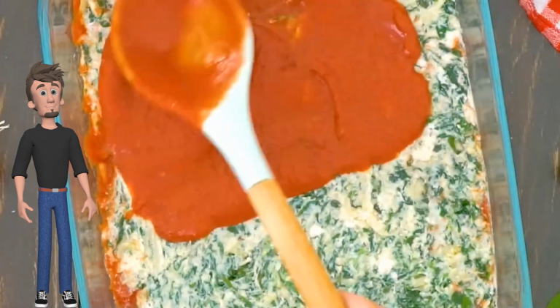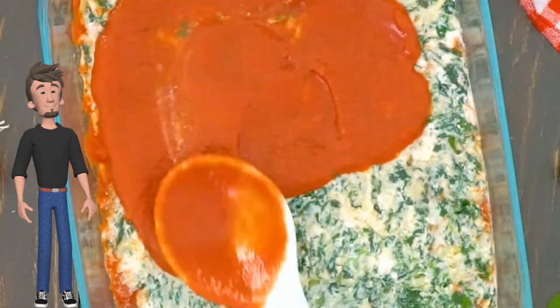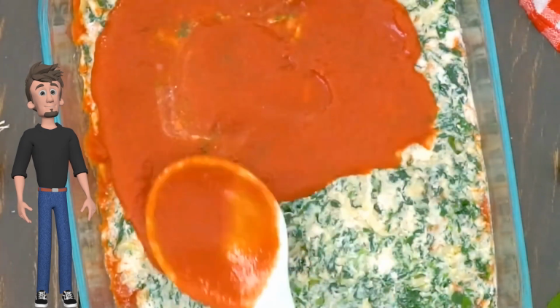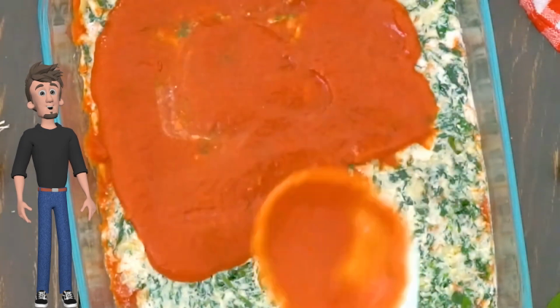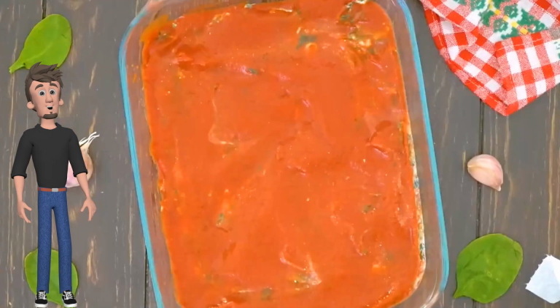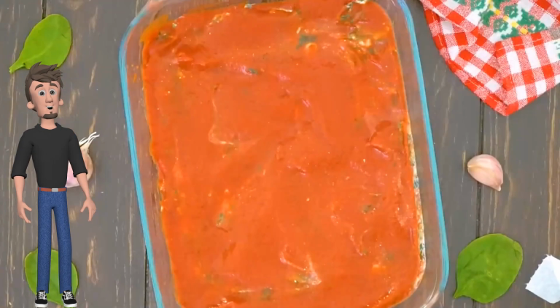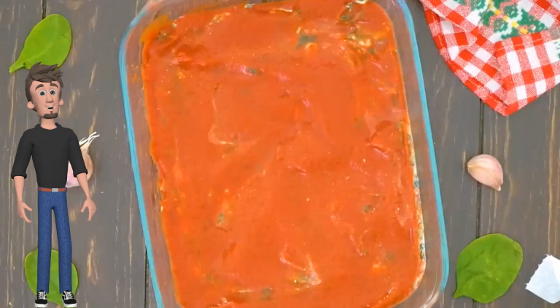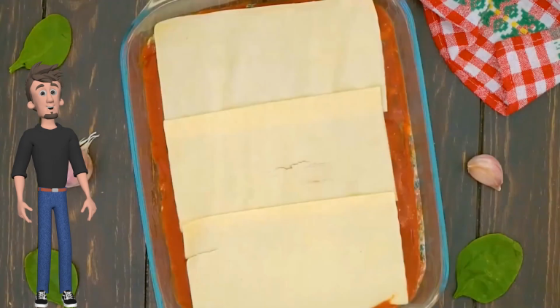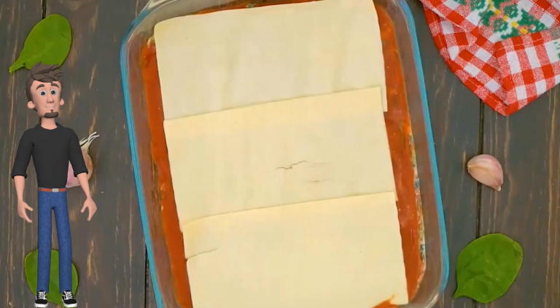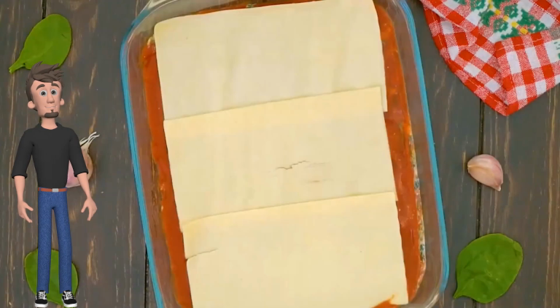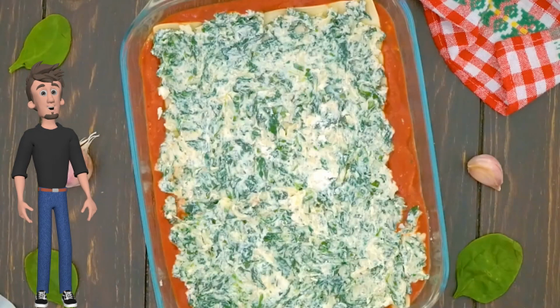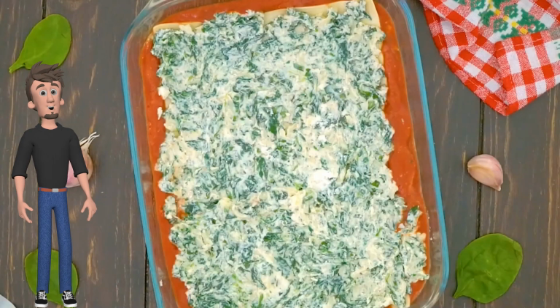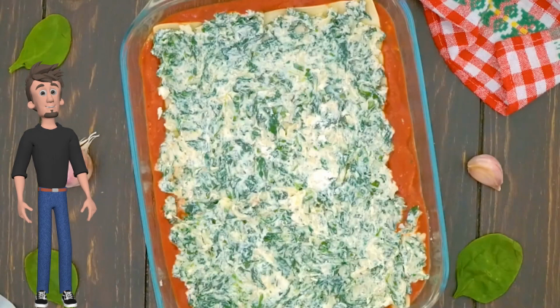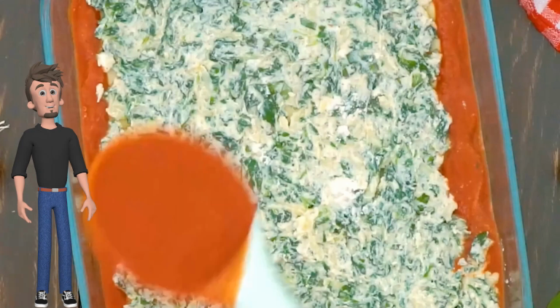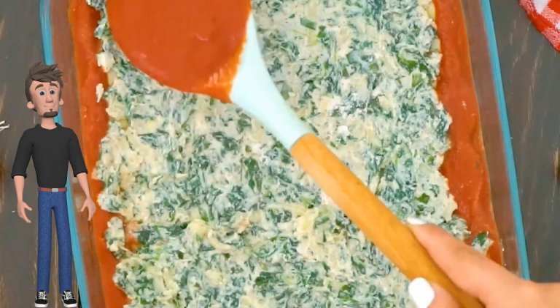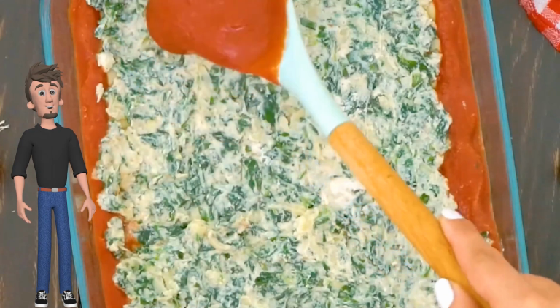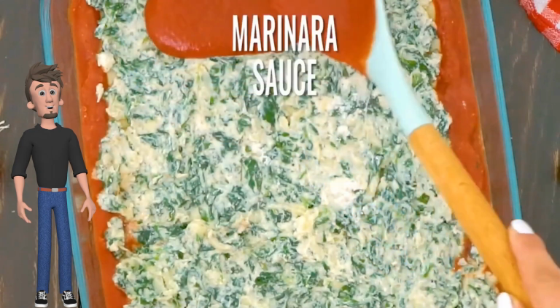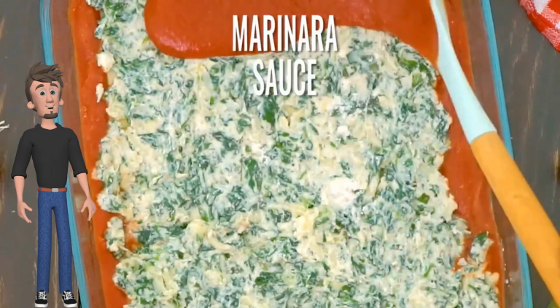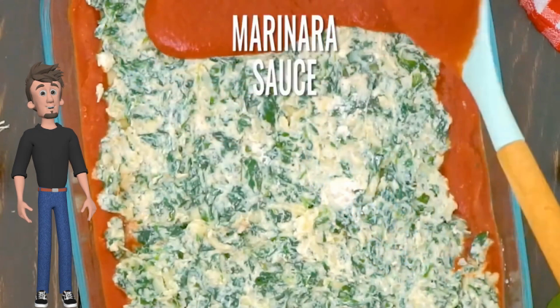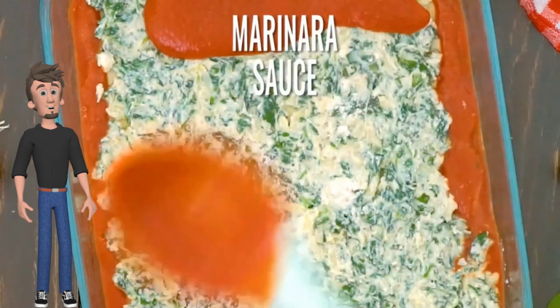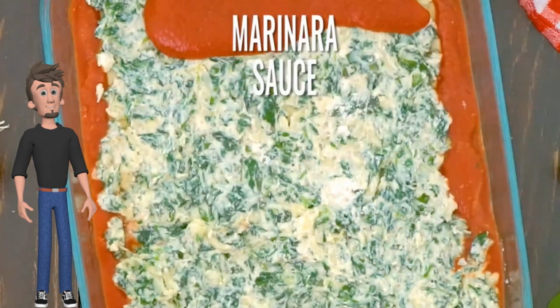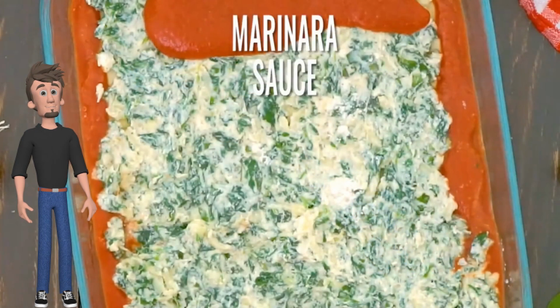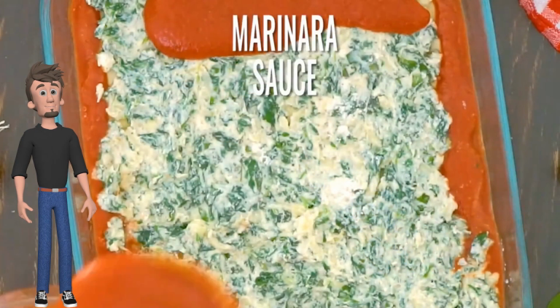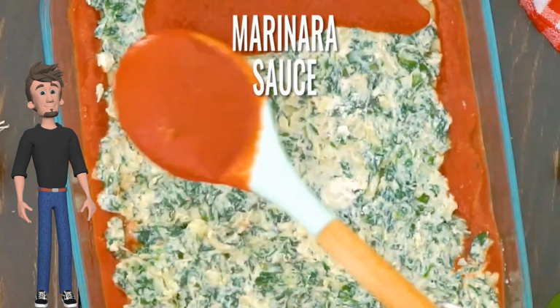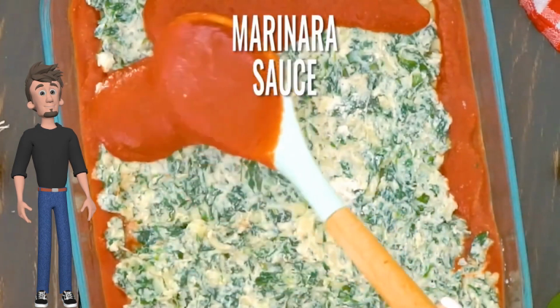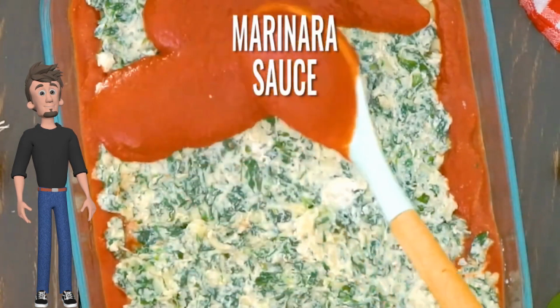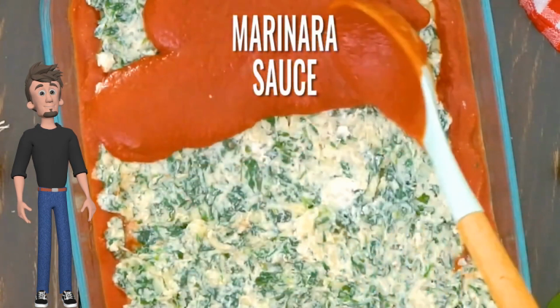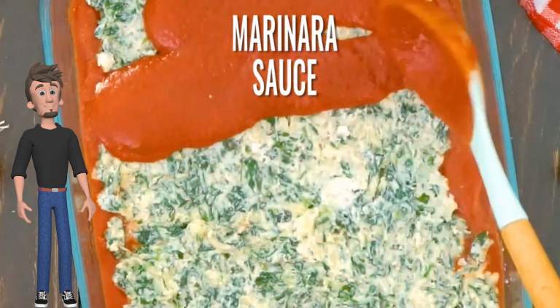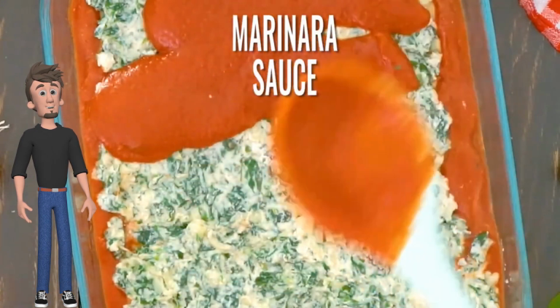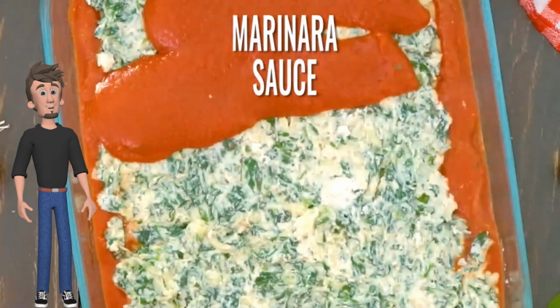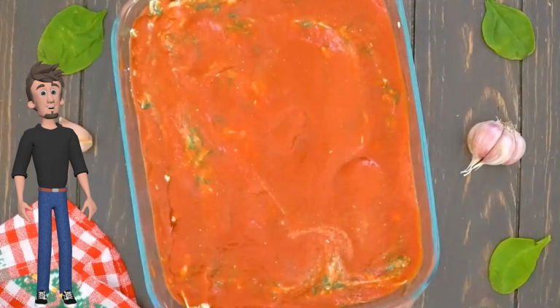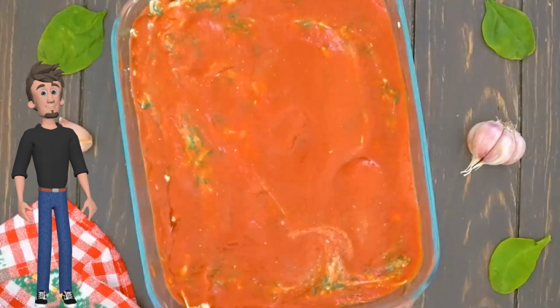Add more lasagna sheets, cheese mixture, and marinara sauce. Cover and bake.